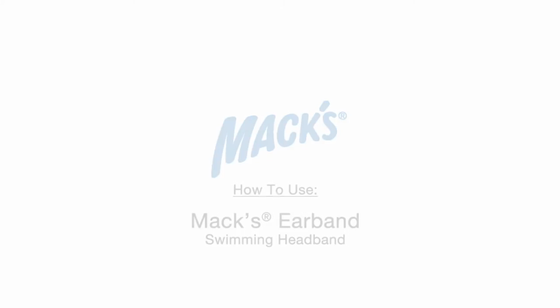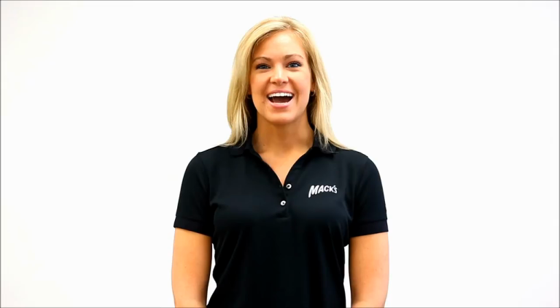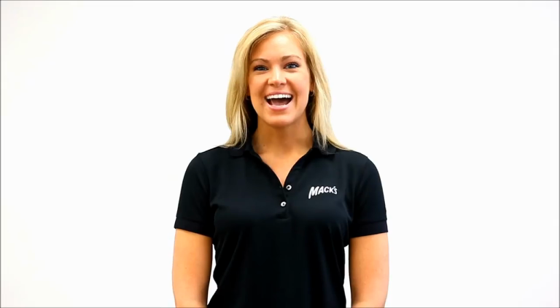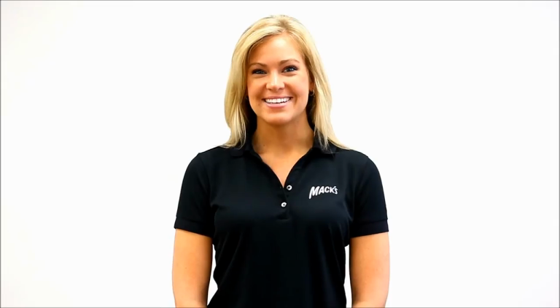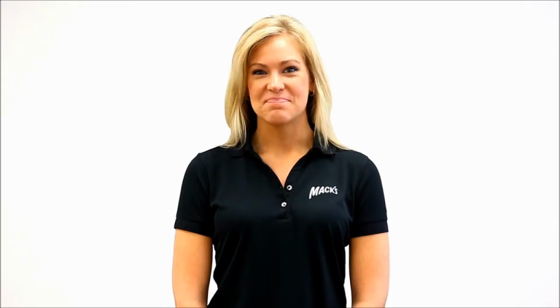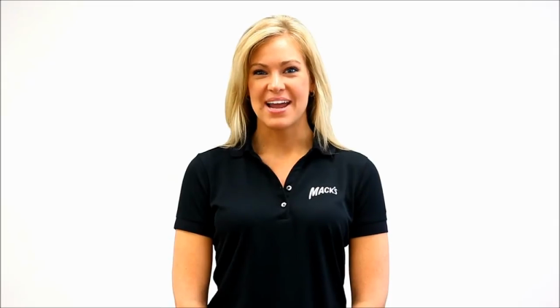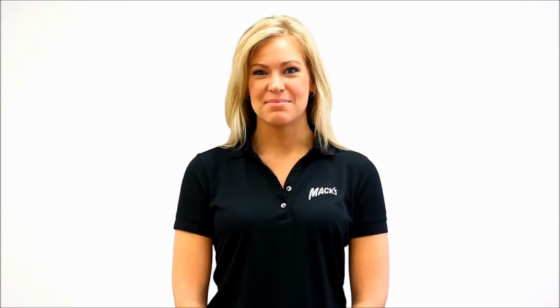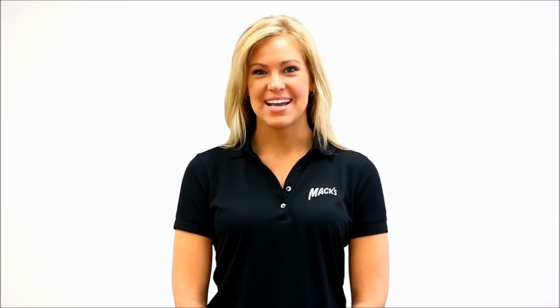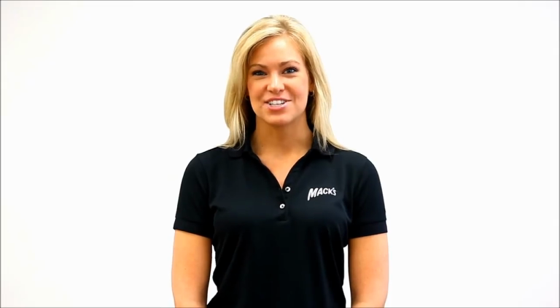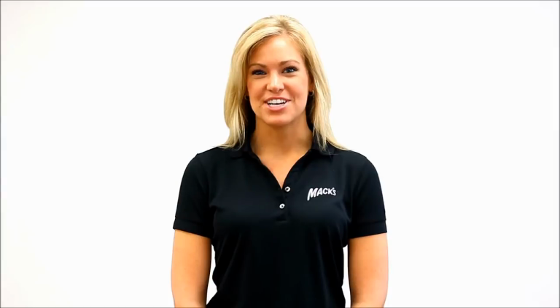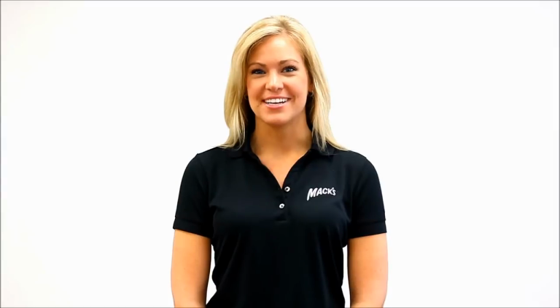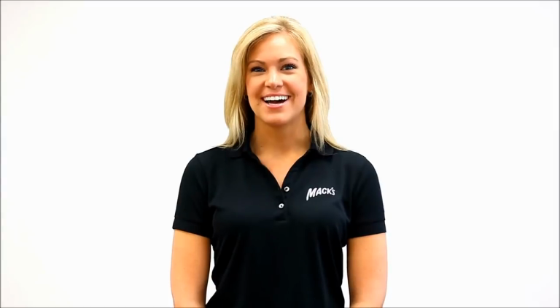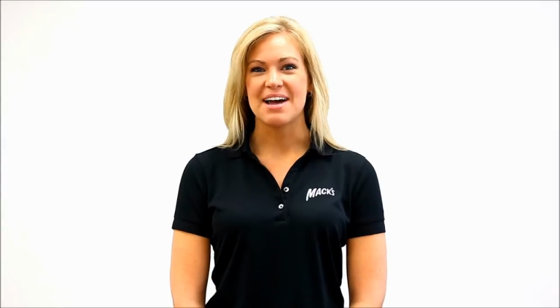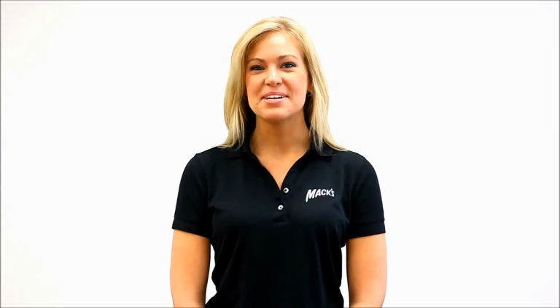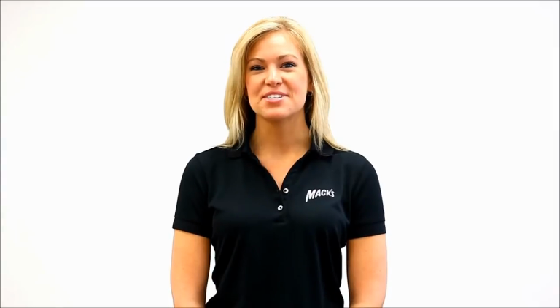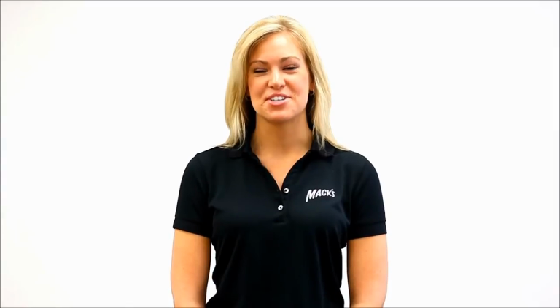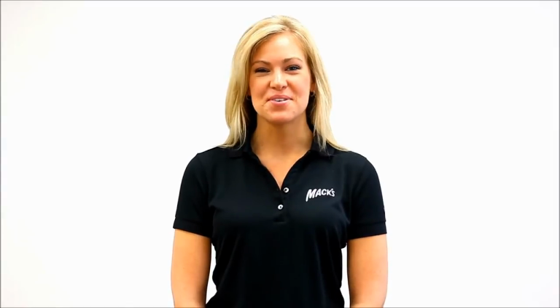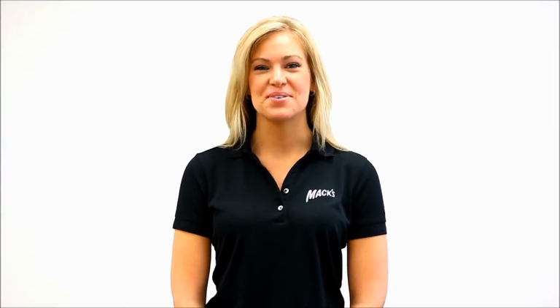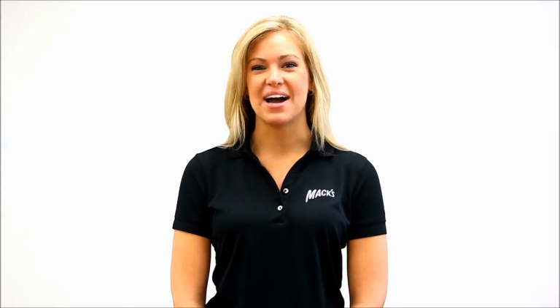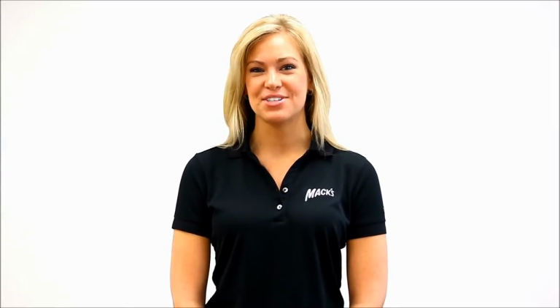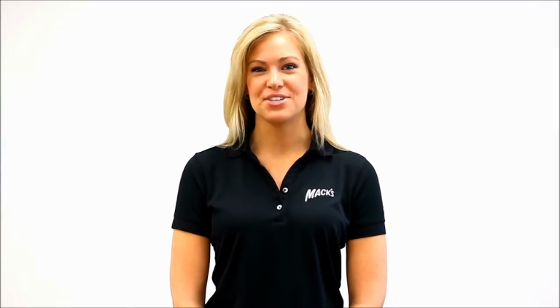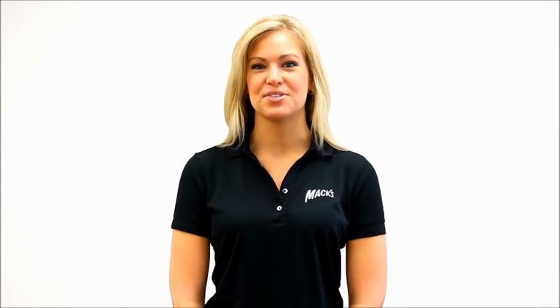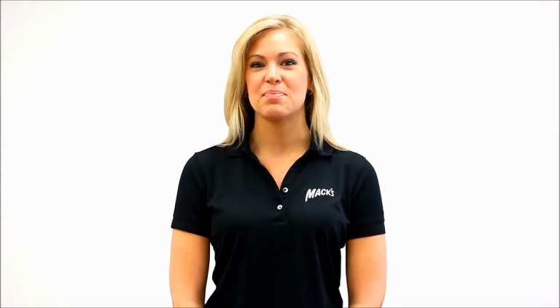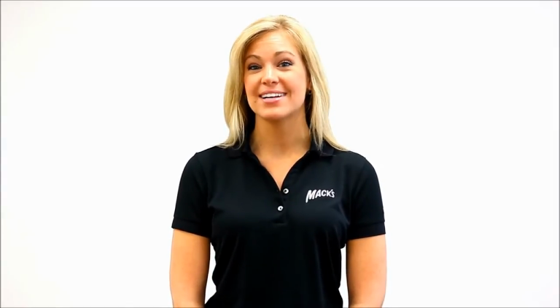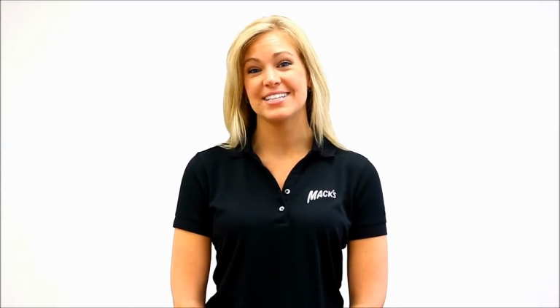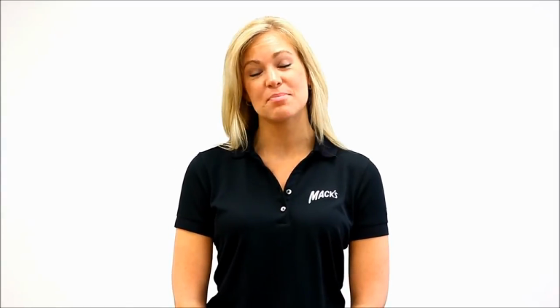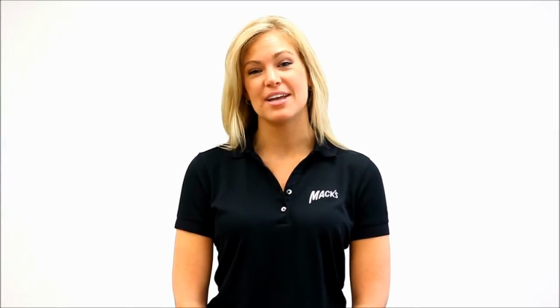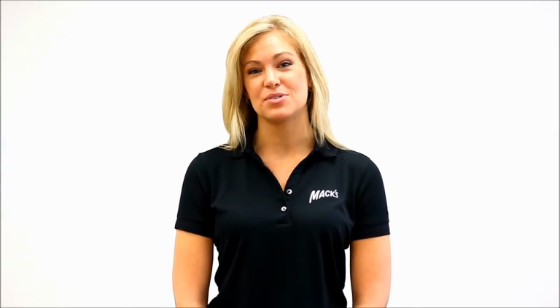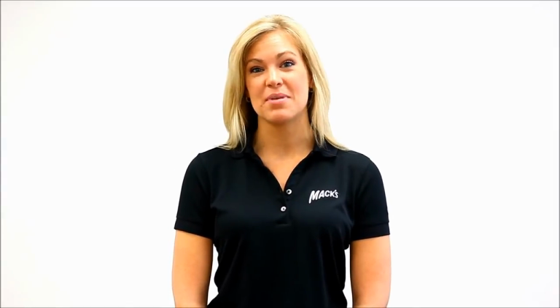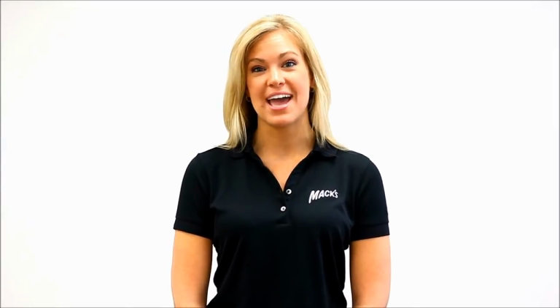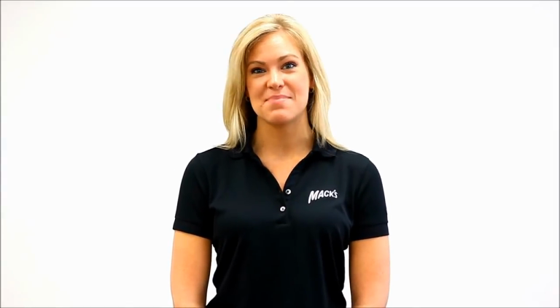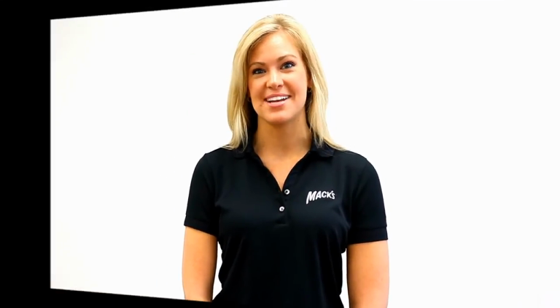Hi, my name is Ashley. I'm here to show you how to use MAC's Earband Swimming Headband.